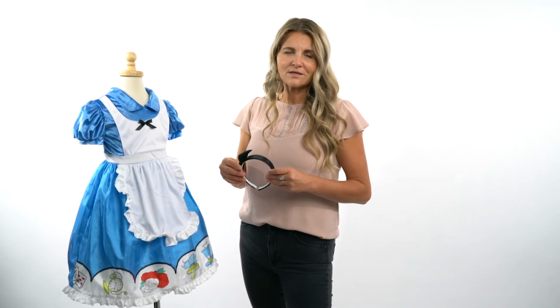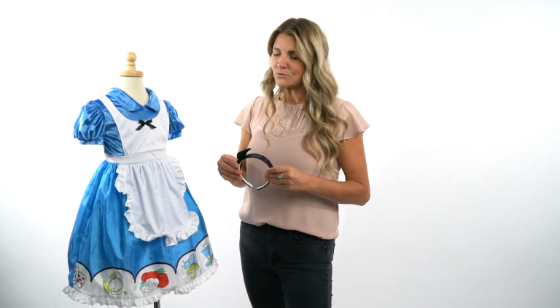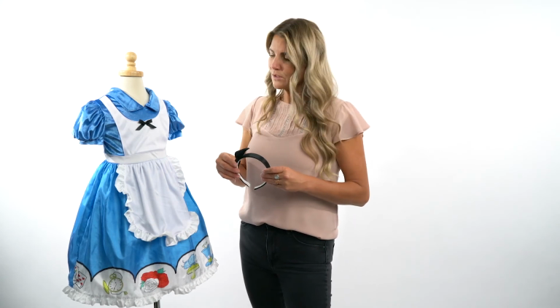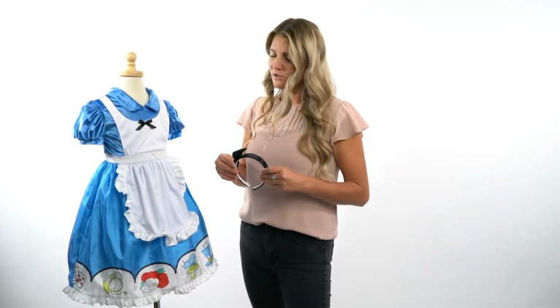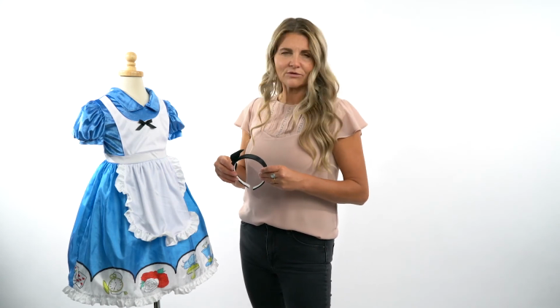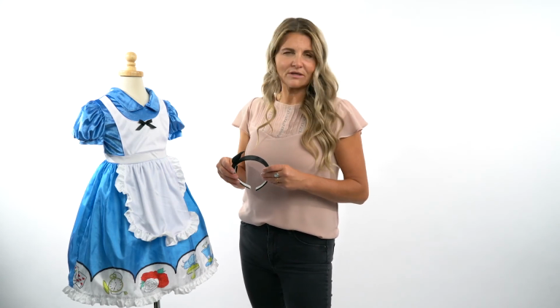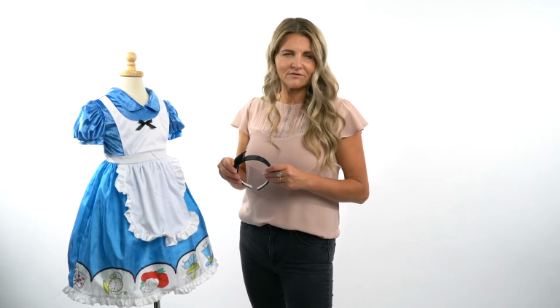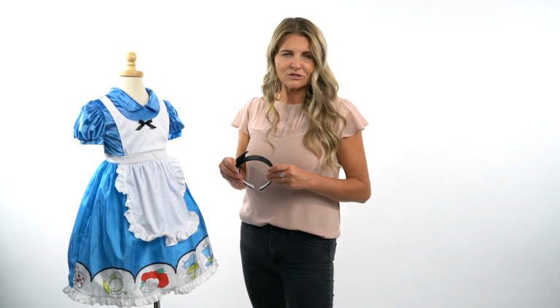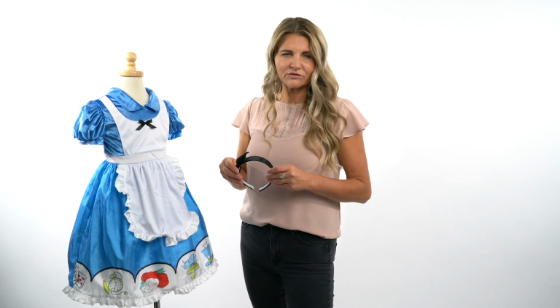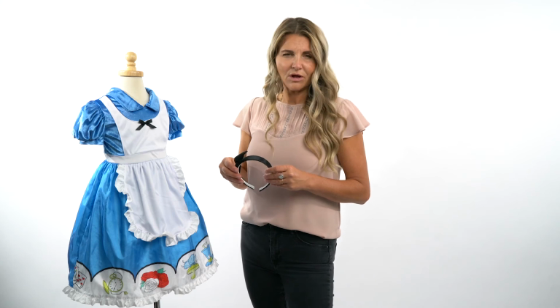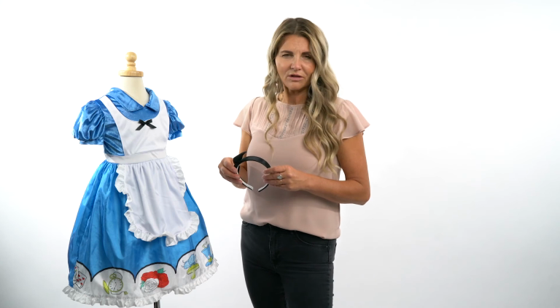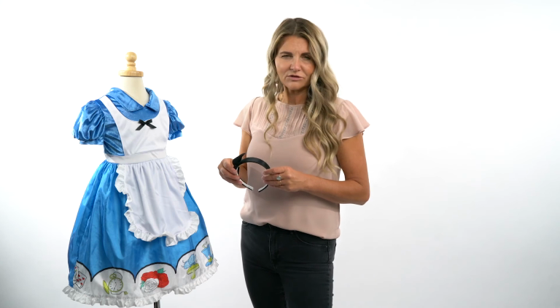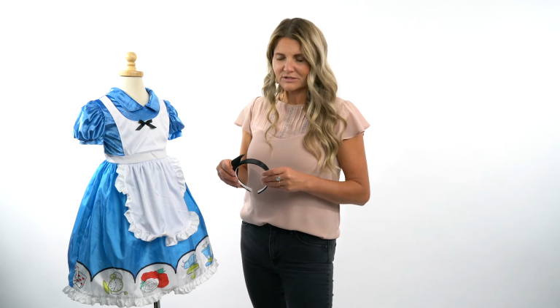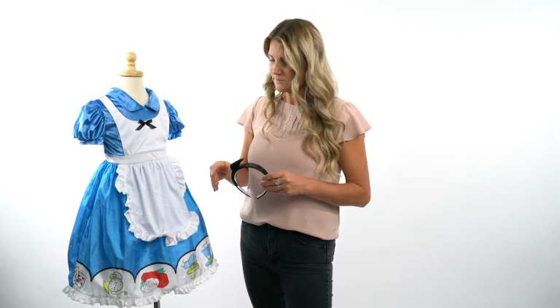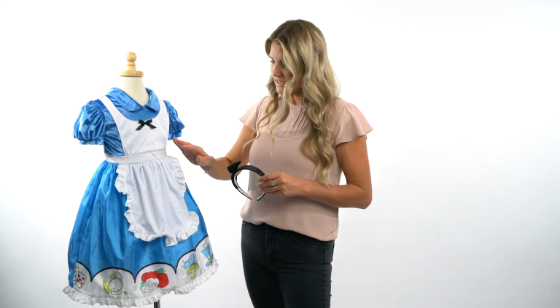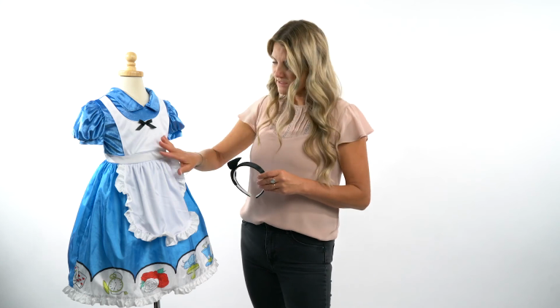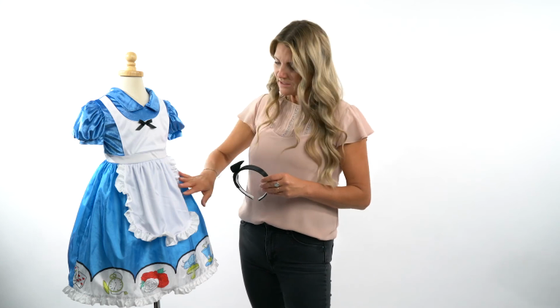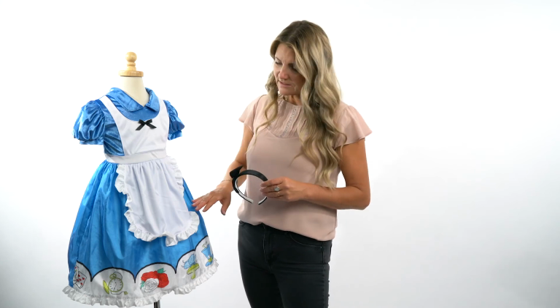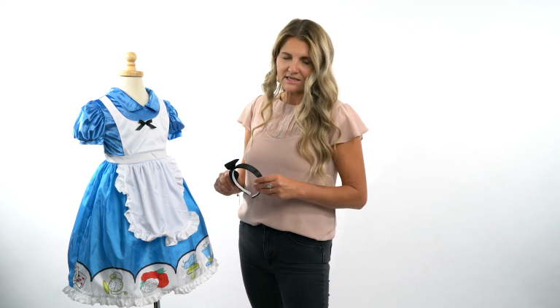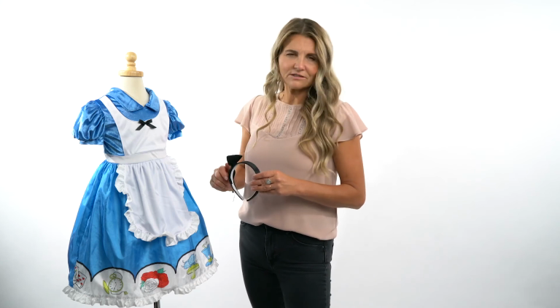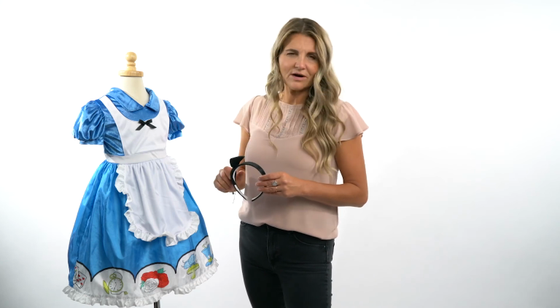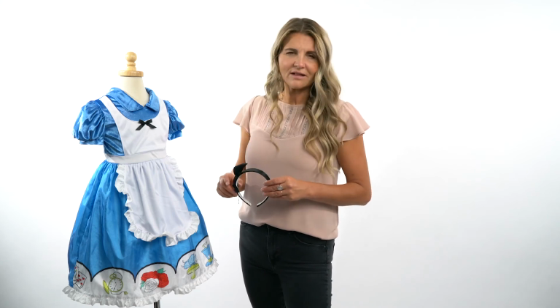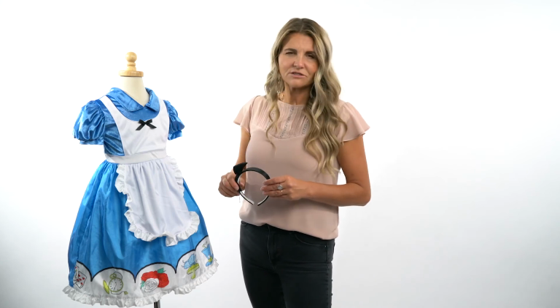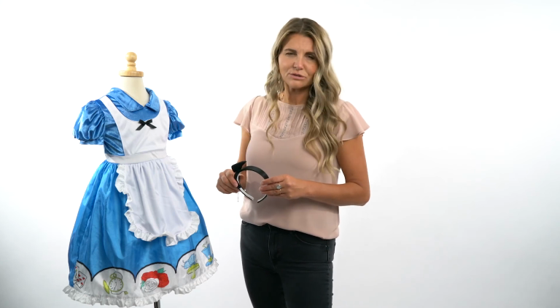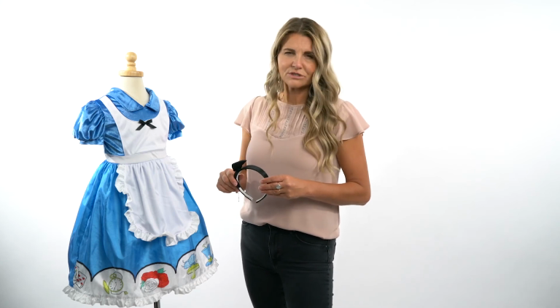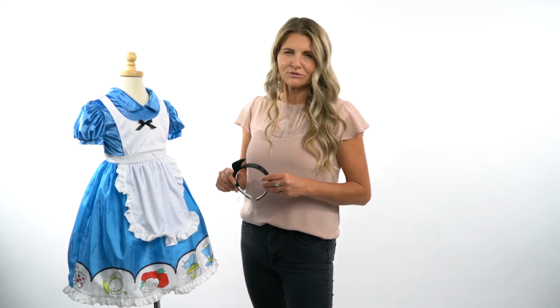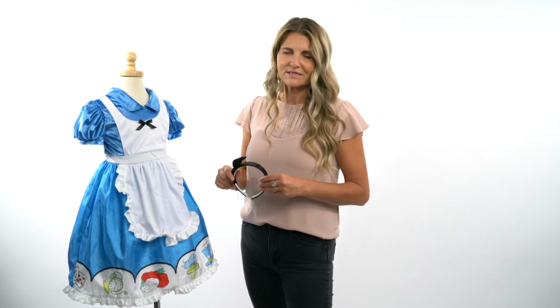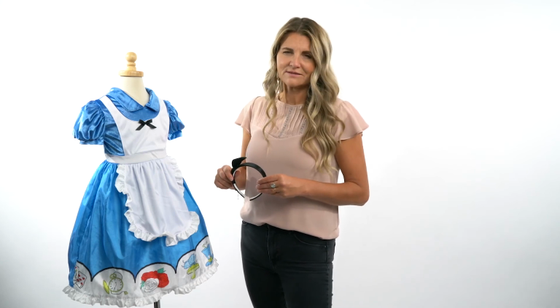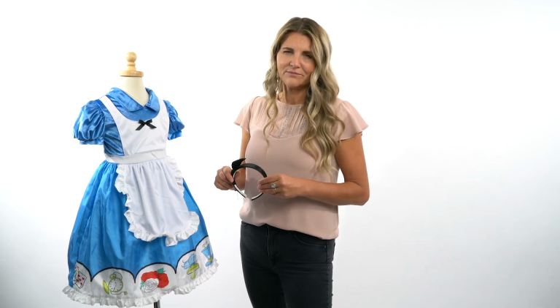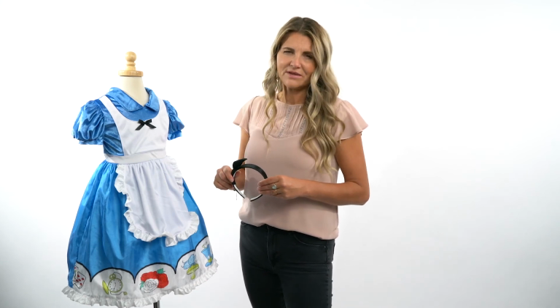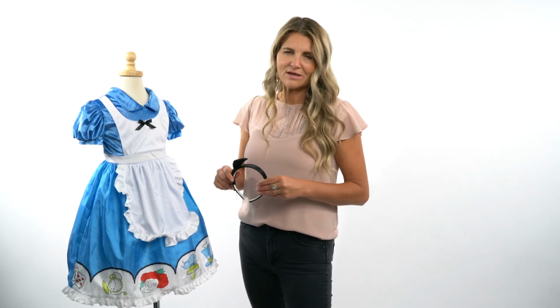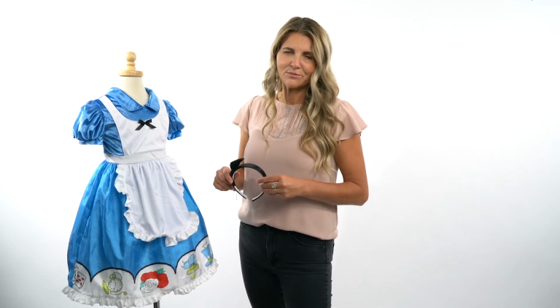So hopefully you will look to Little Adventures for all of your dress-up needs. This again is our Alice traditional dress — thank you!